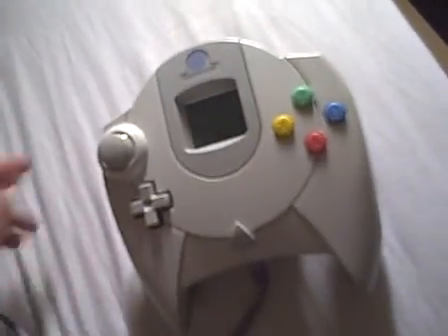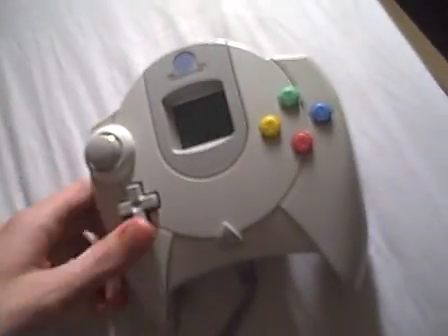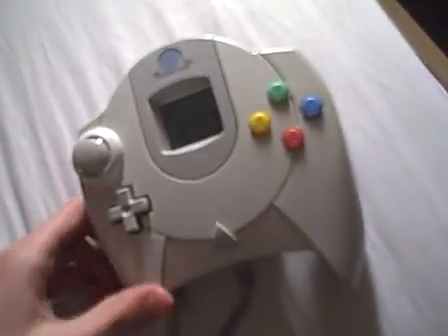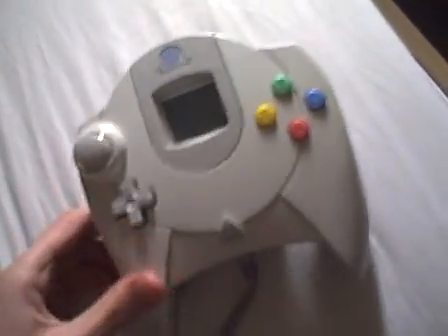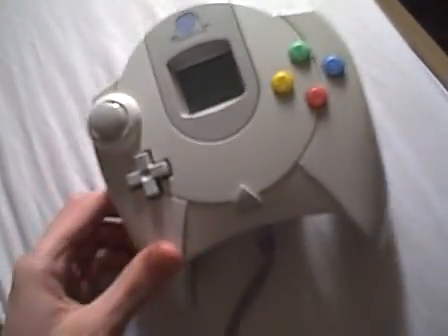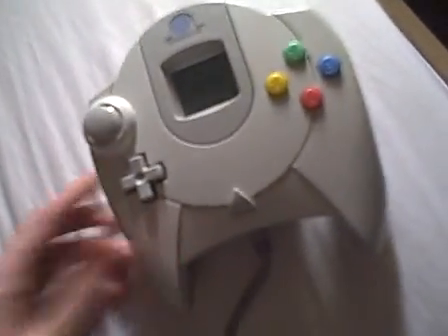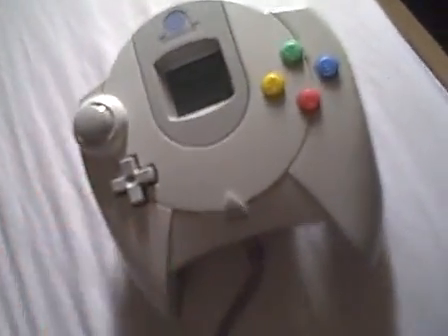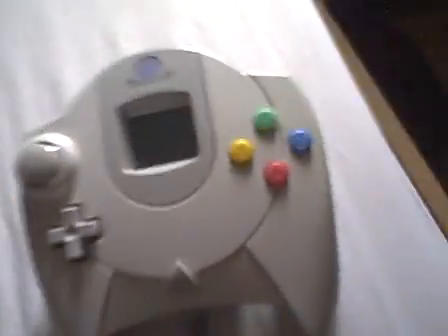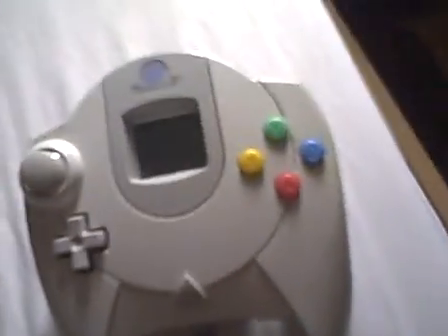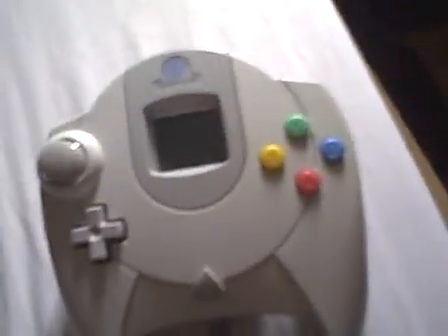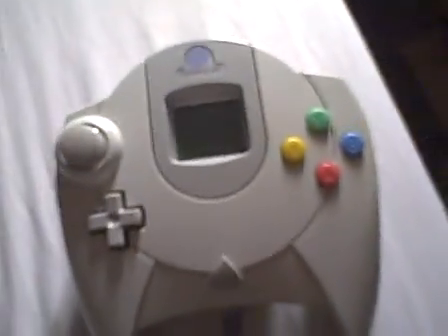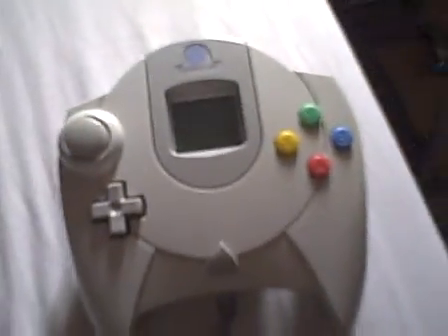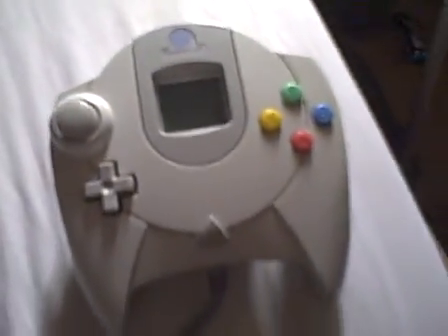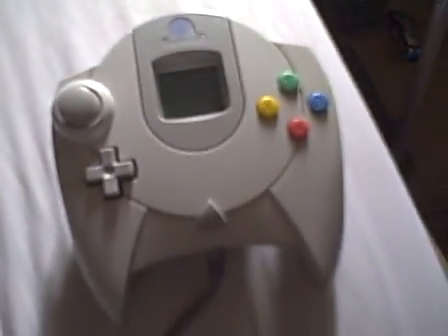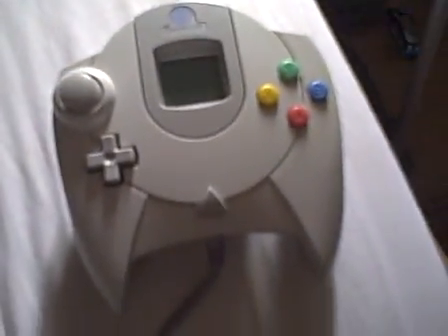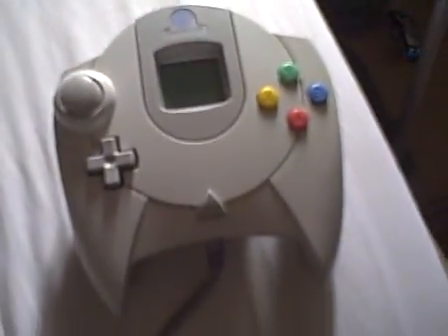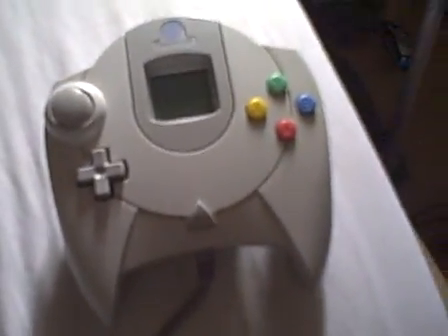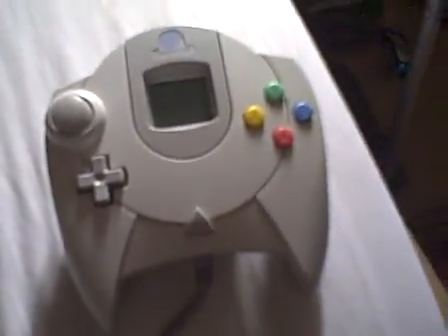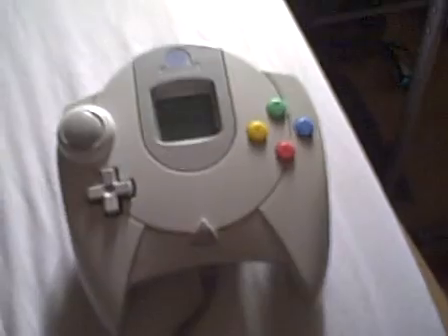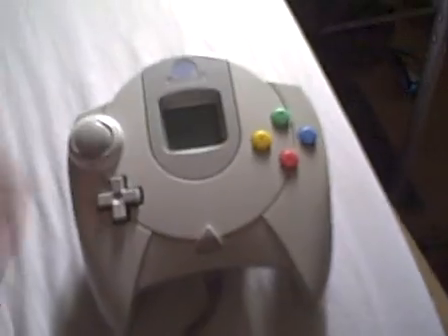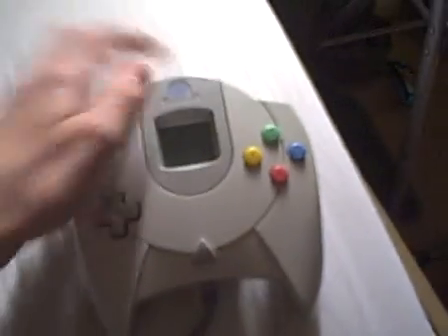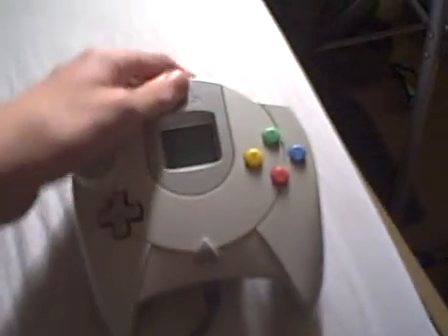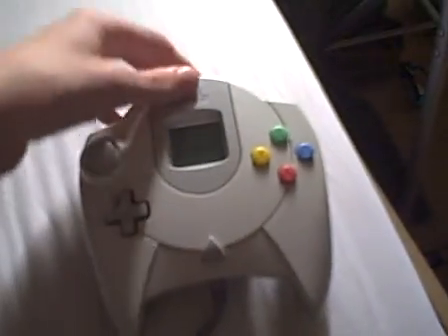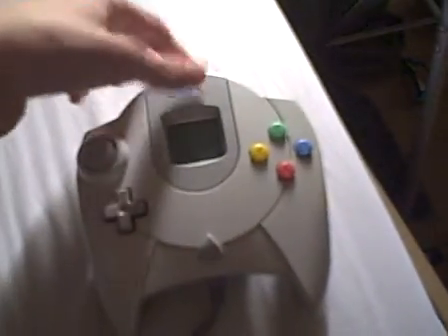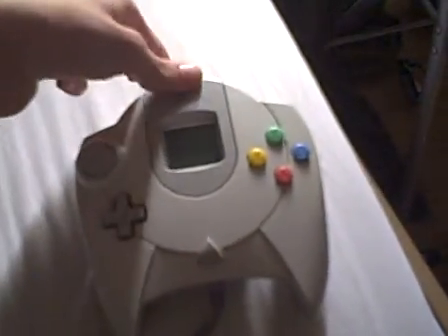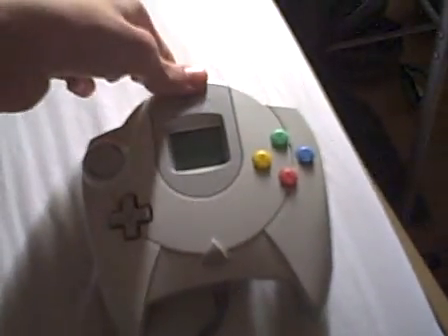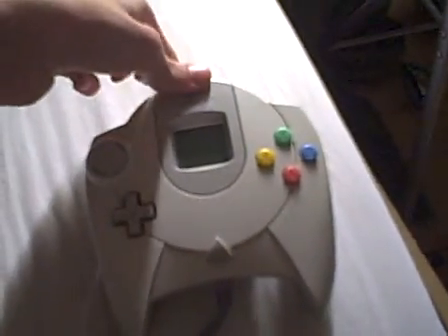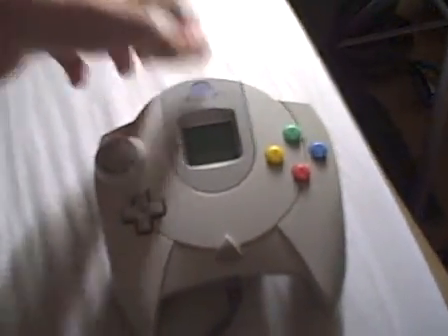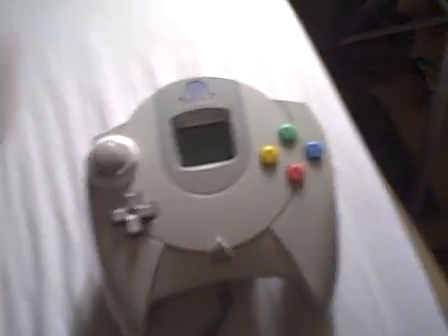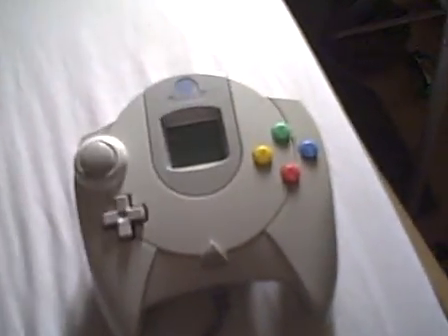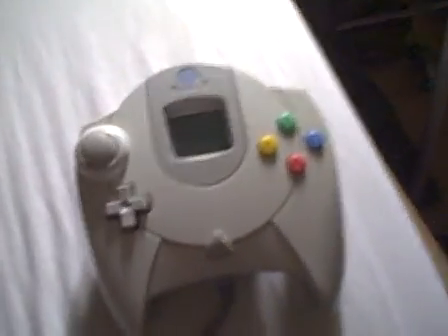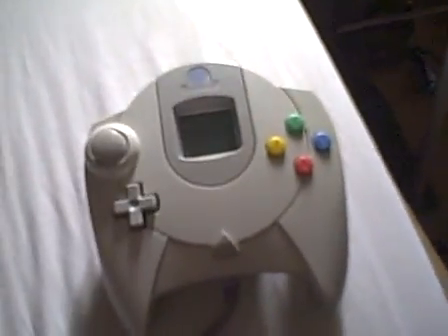Even compared to the original Xbox controller, it has a memory card on the back of the controller as well.